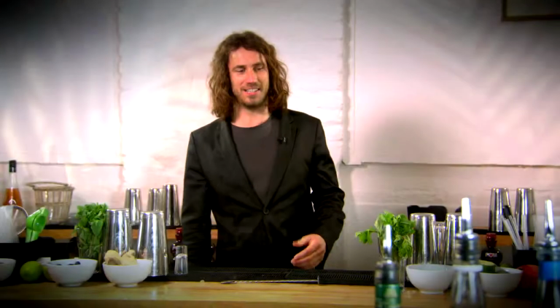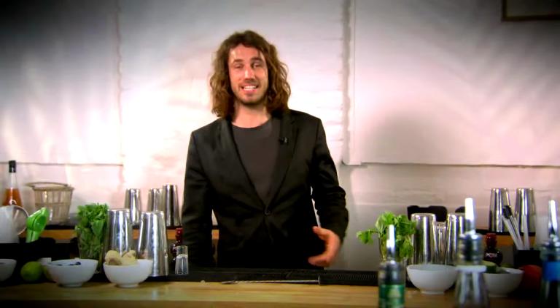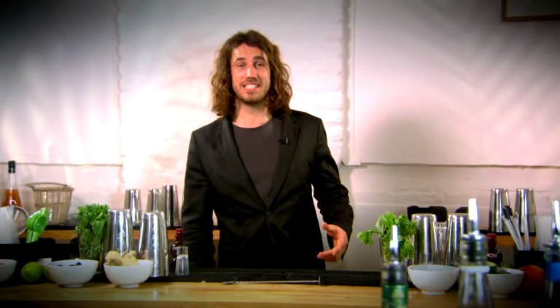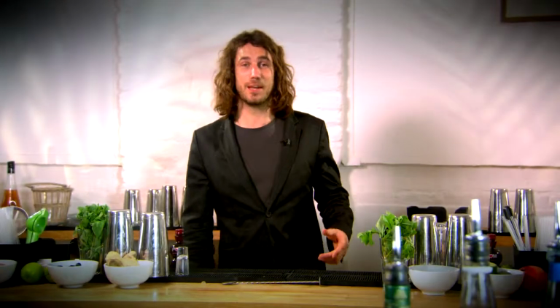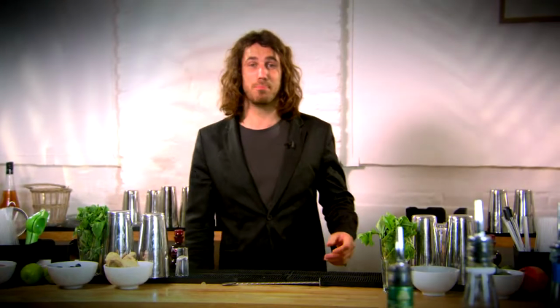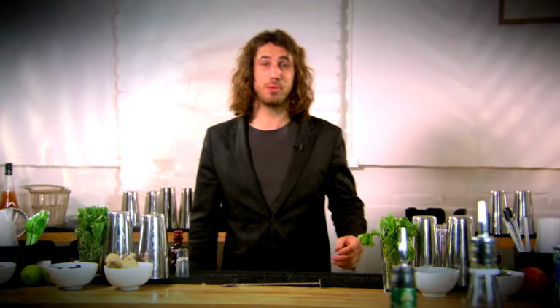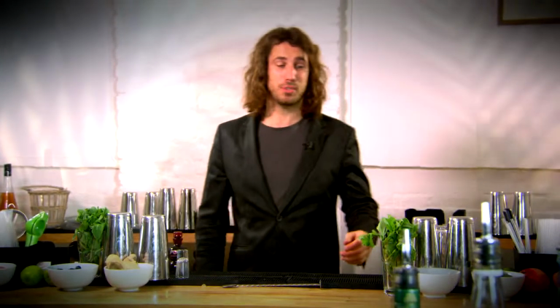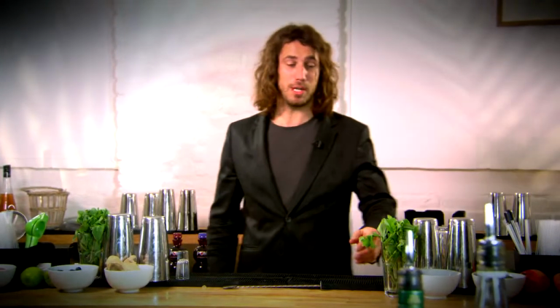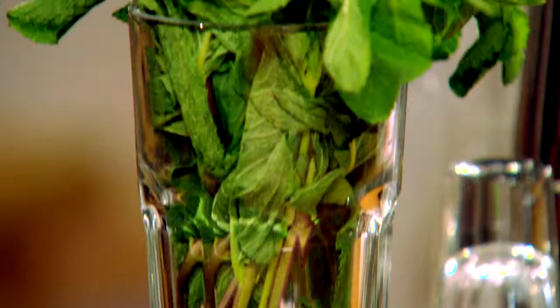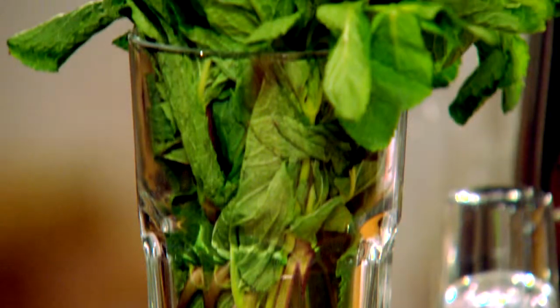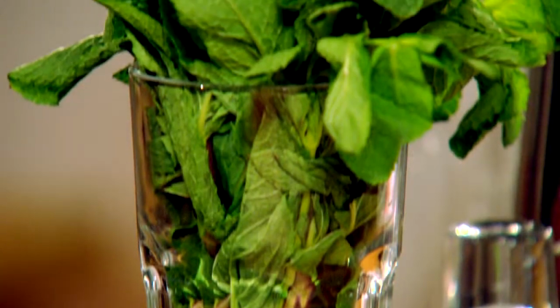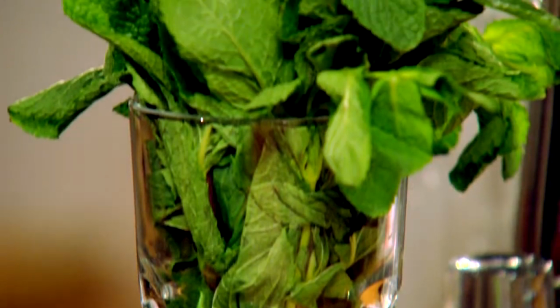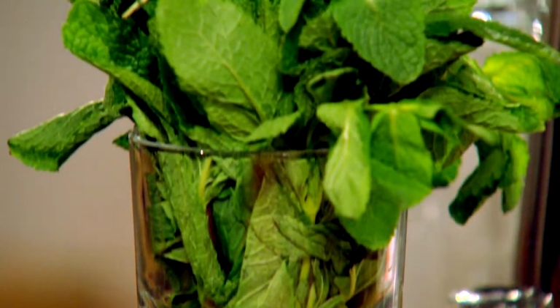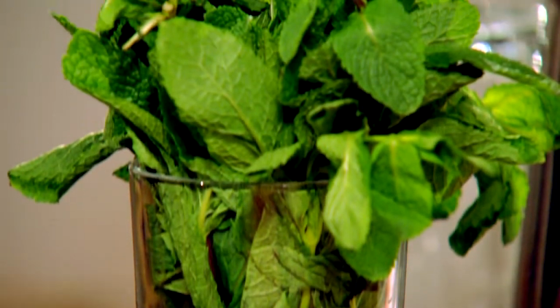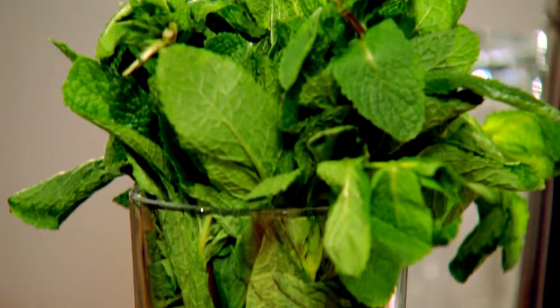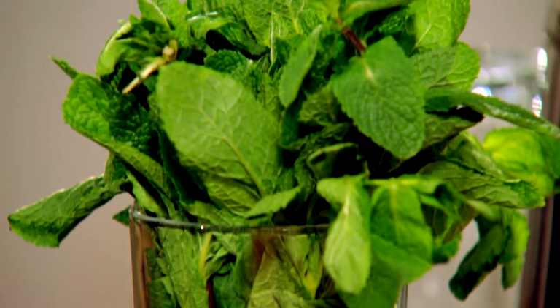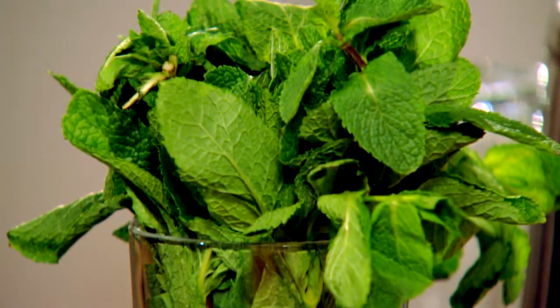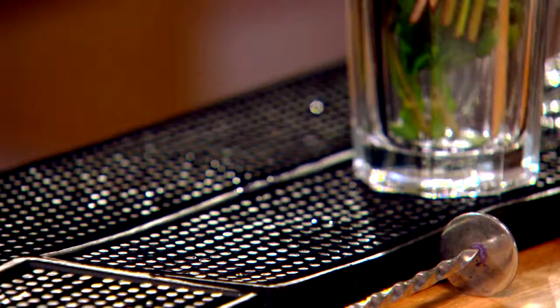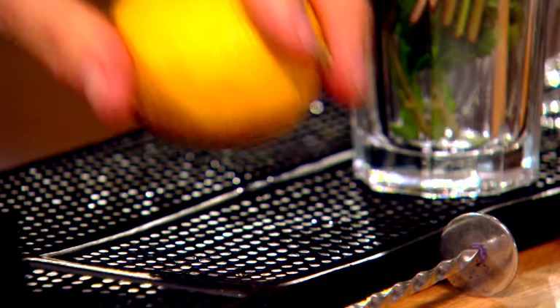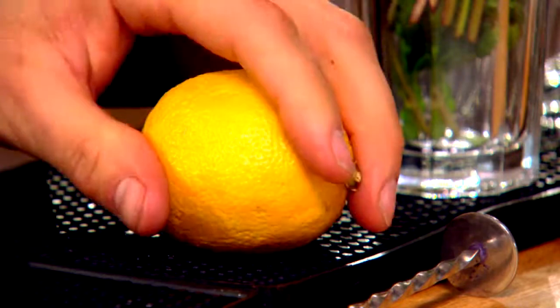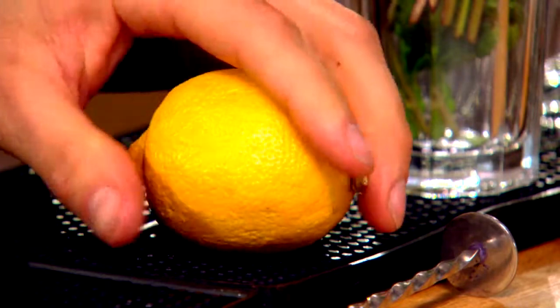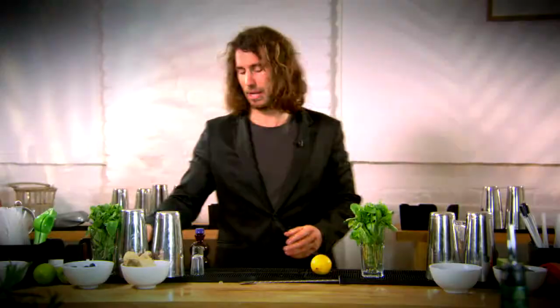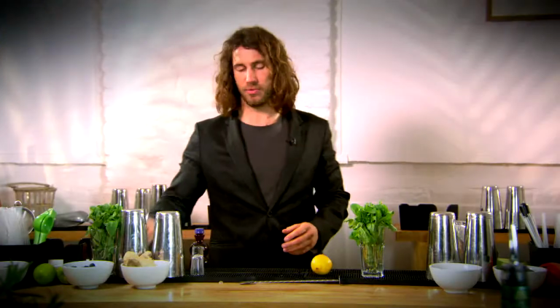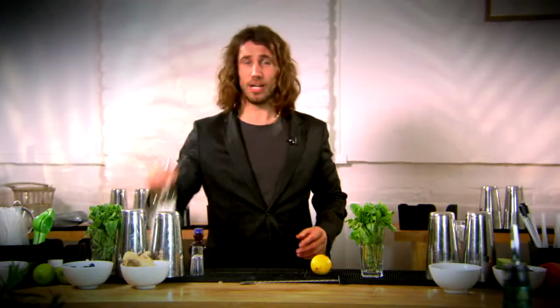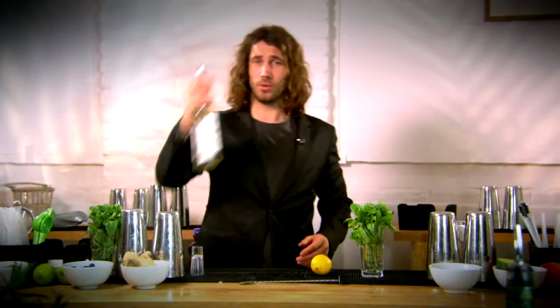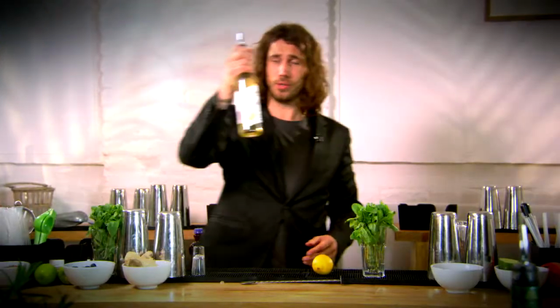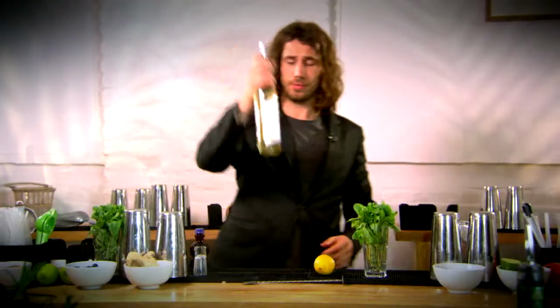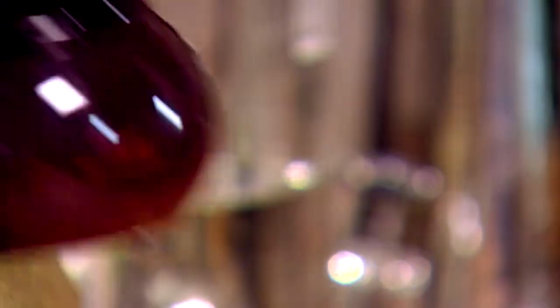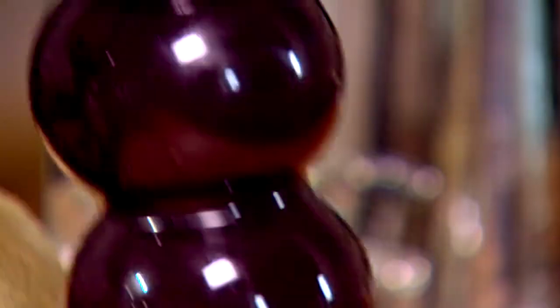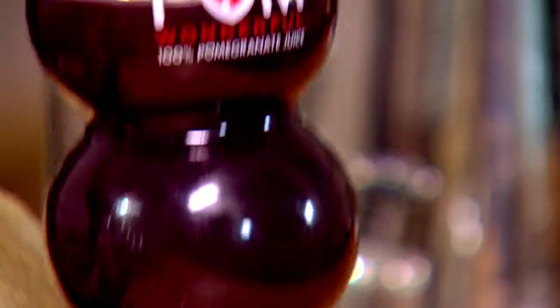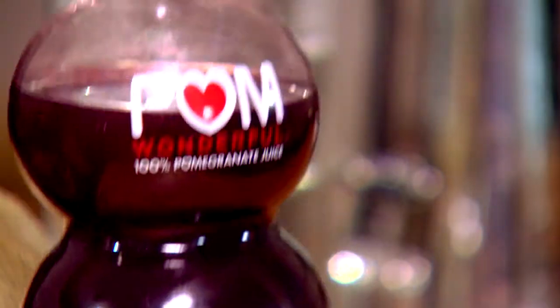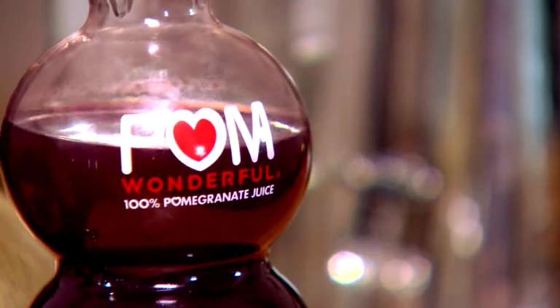This is a Pom Julep. What we're going to need for this is fresh mint, a lemon, elderflower cordial, and some pom juice.